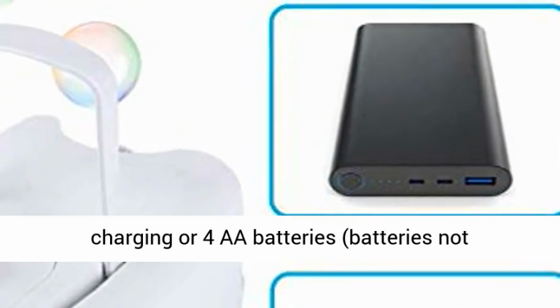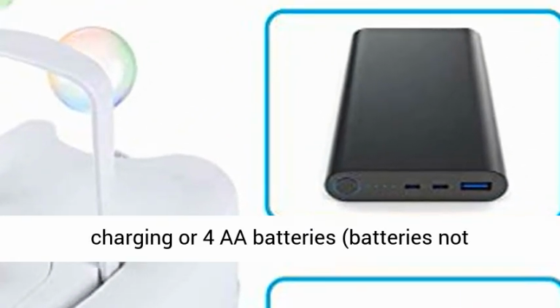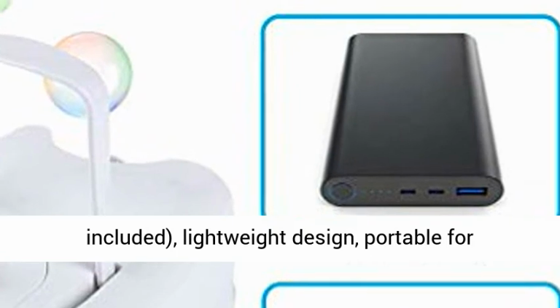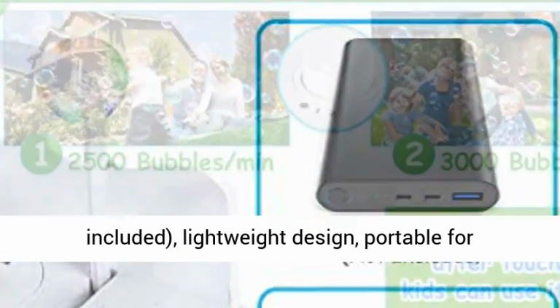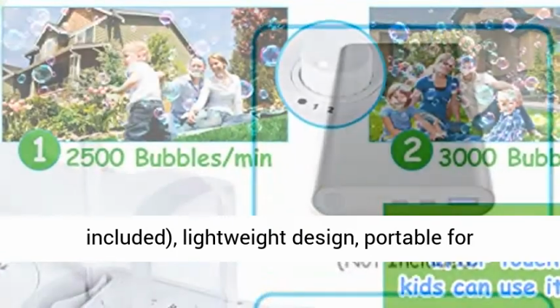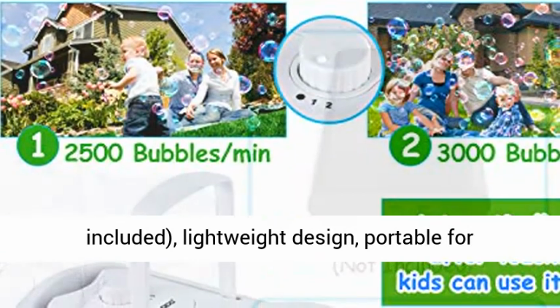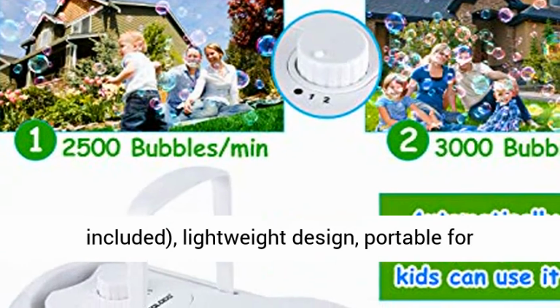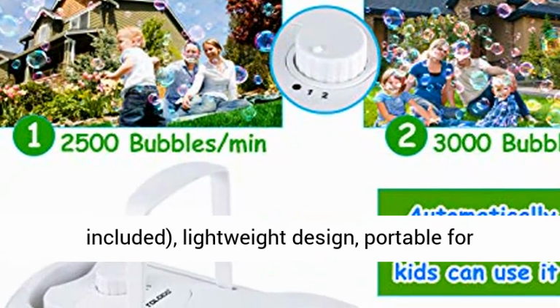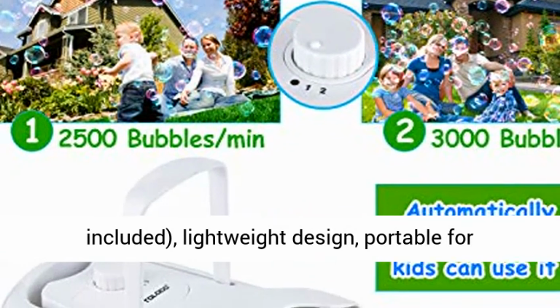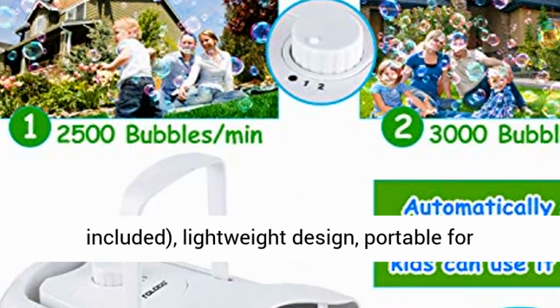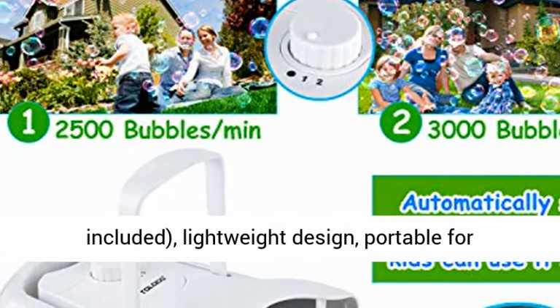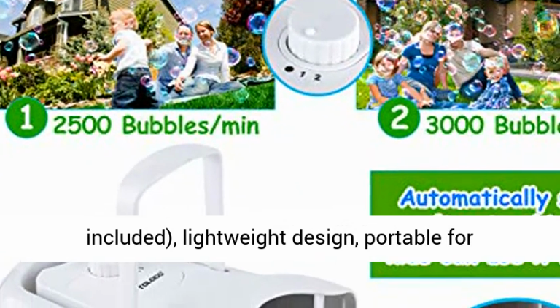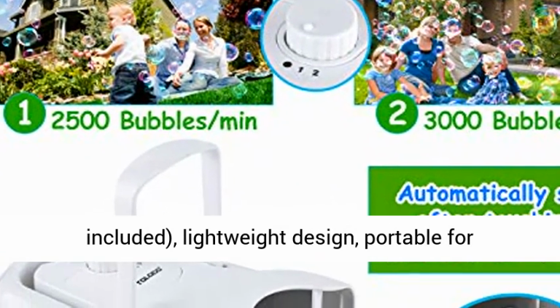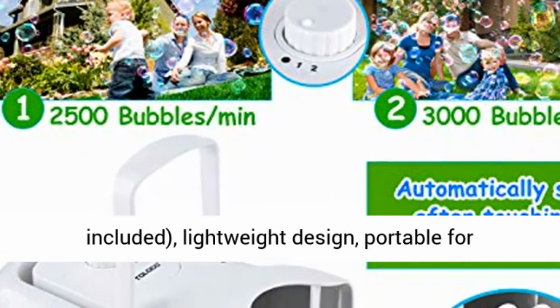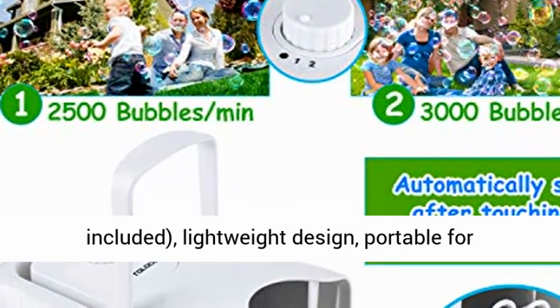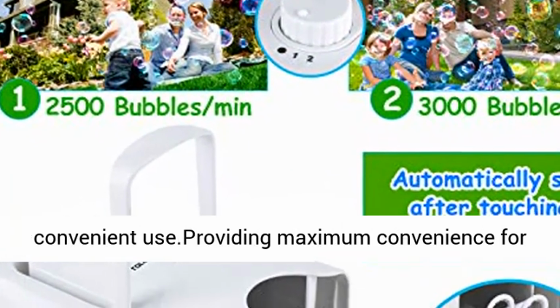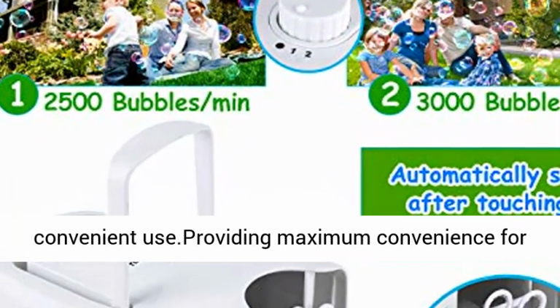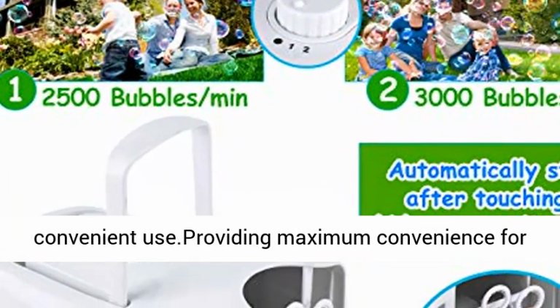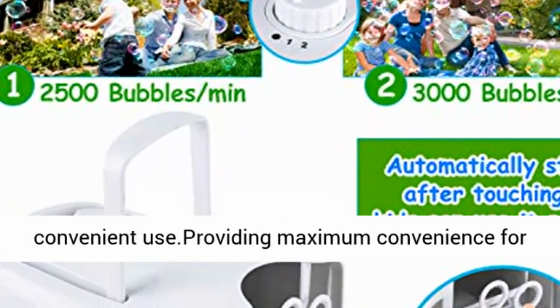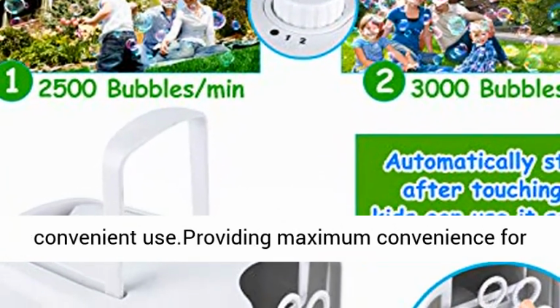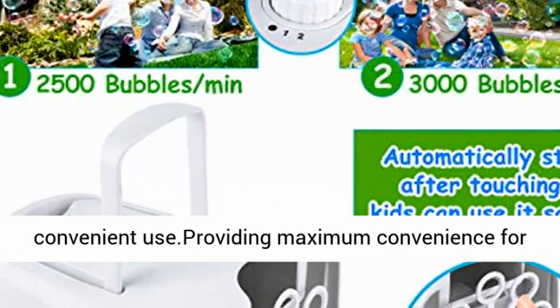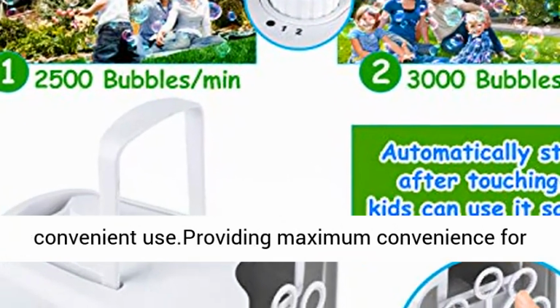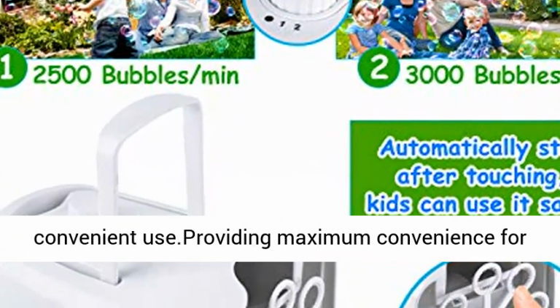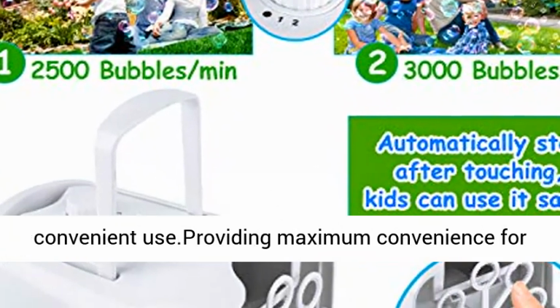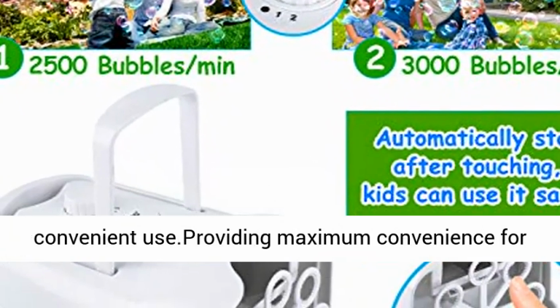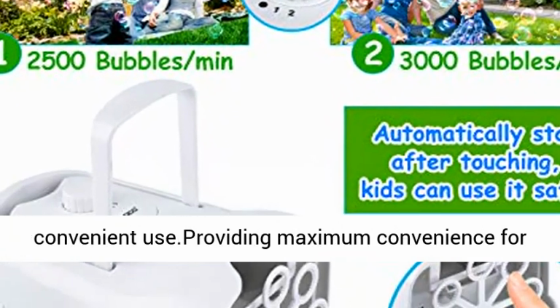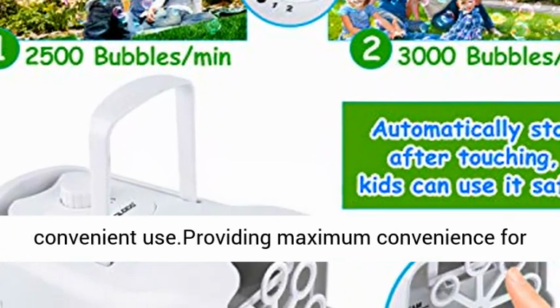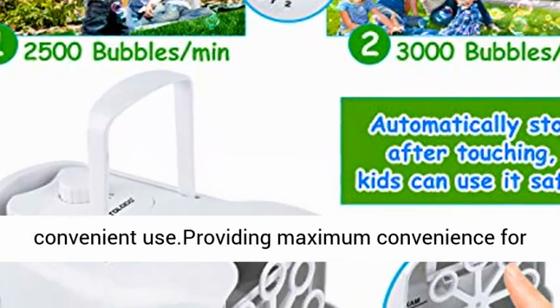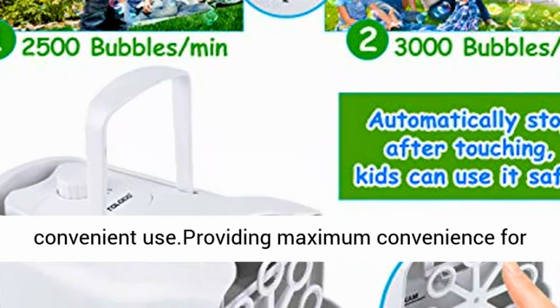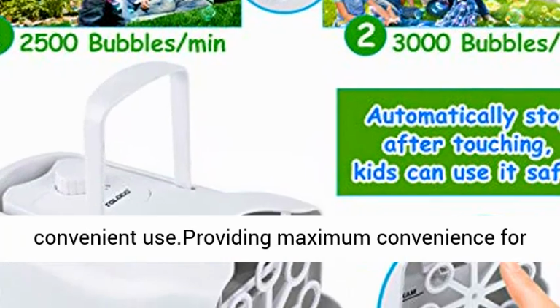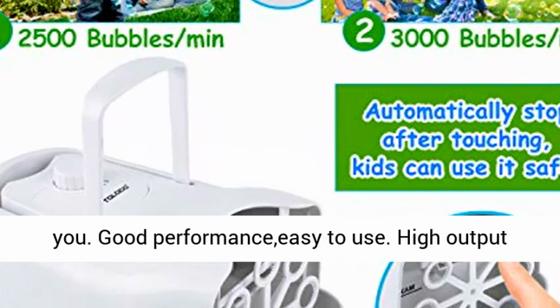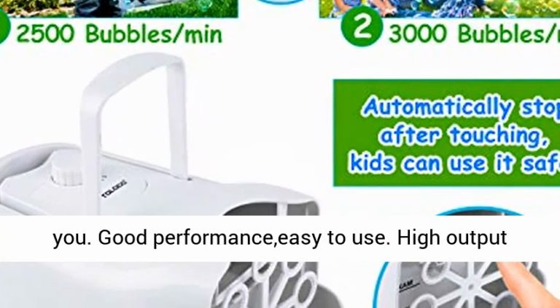Batteries not included. Lightweight design, portable for convenient use, providing maximum convenience for you.